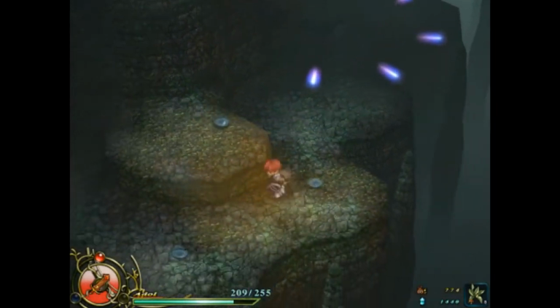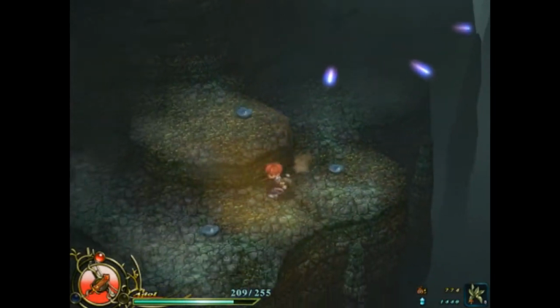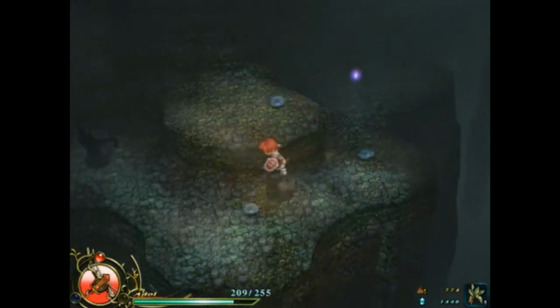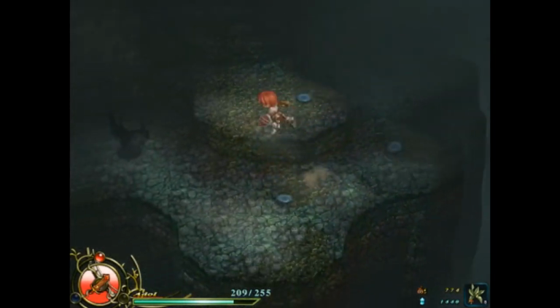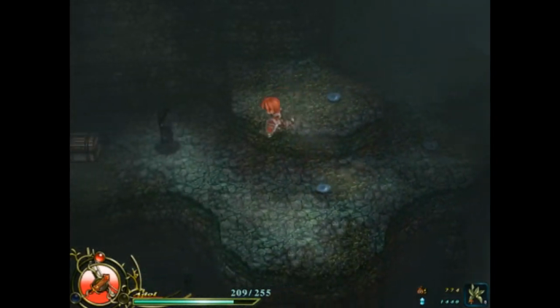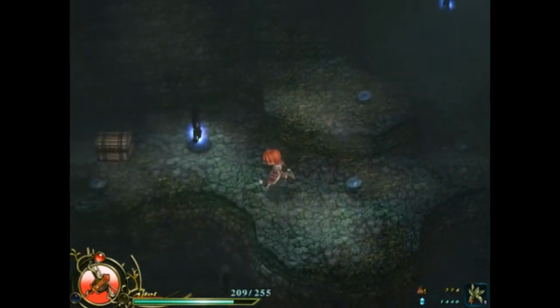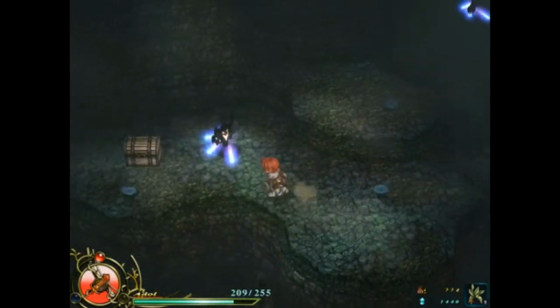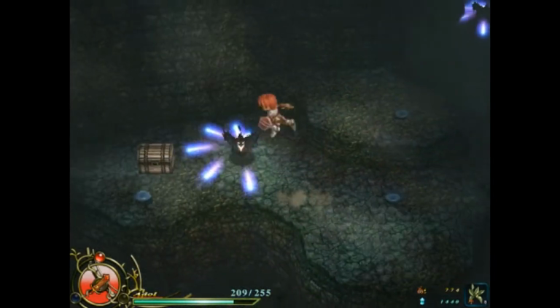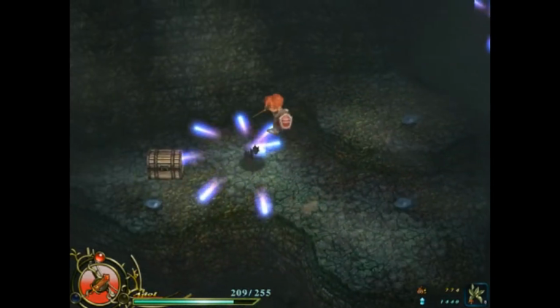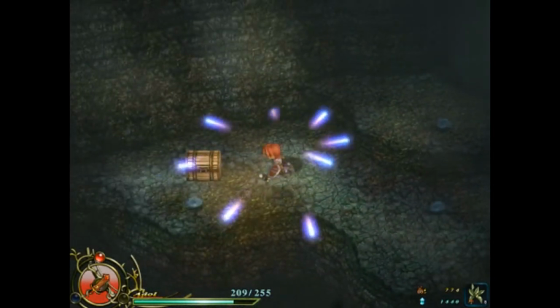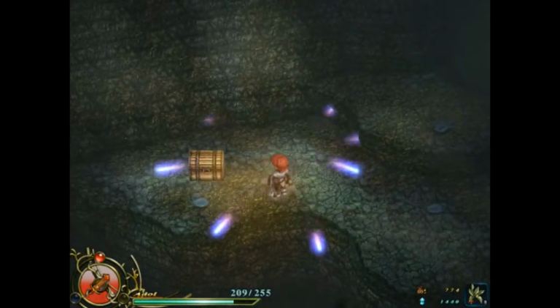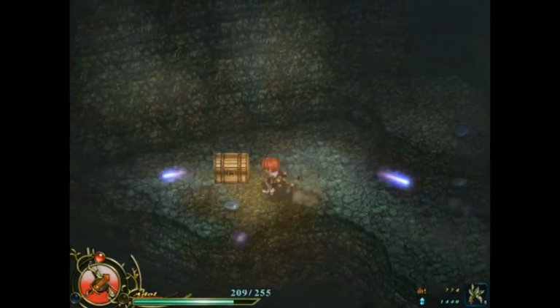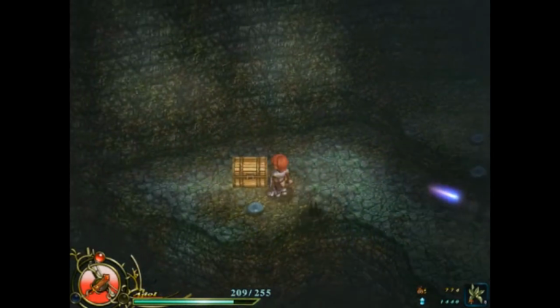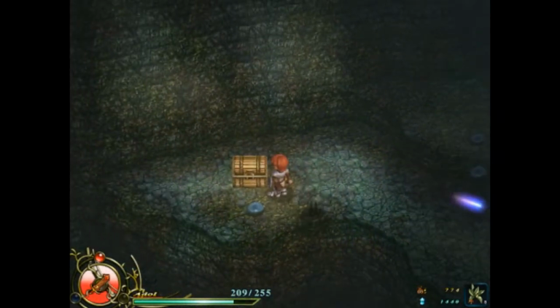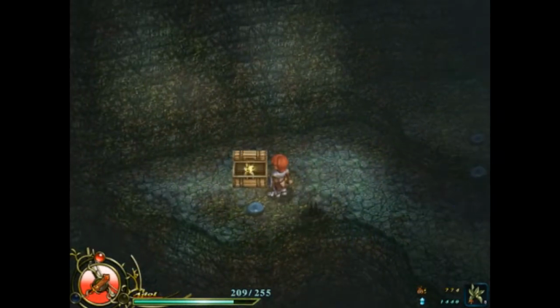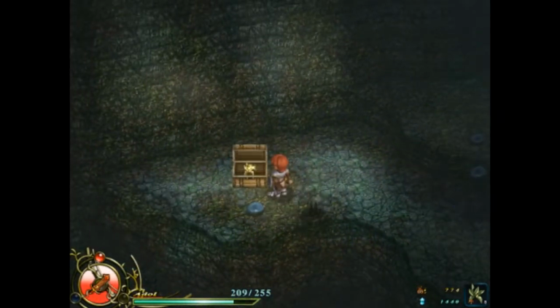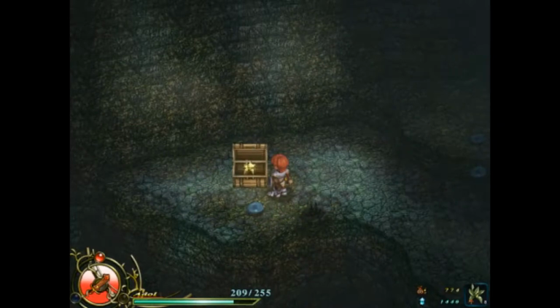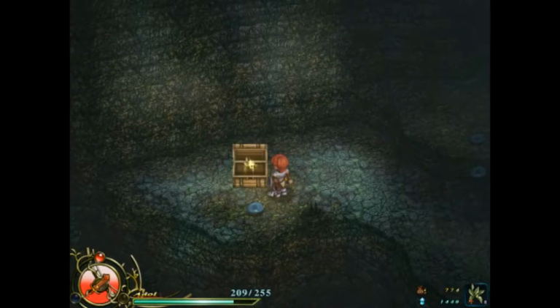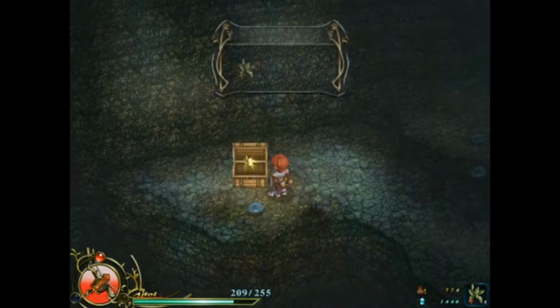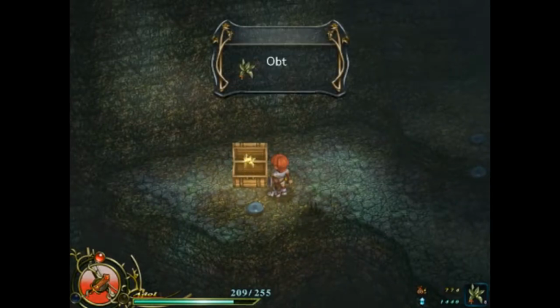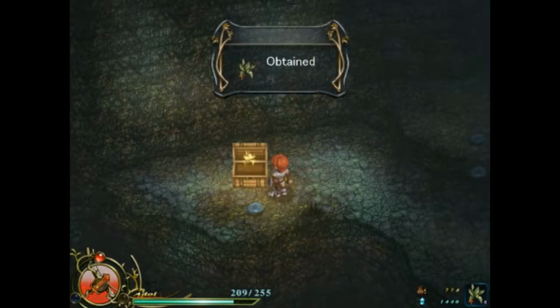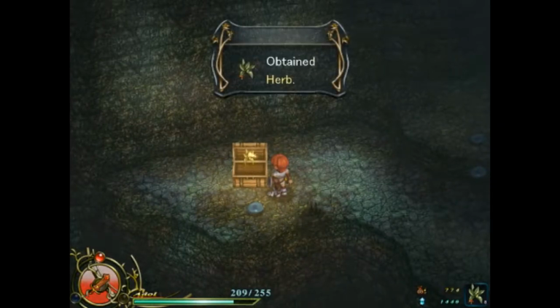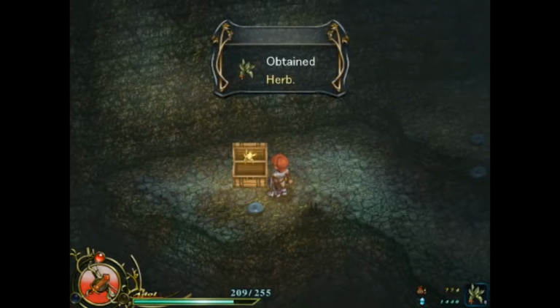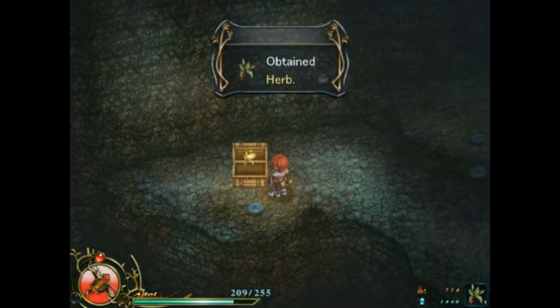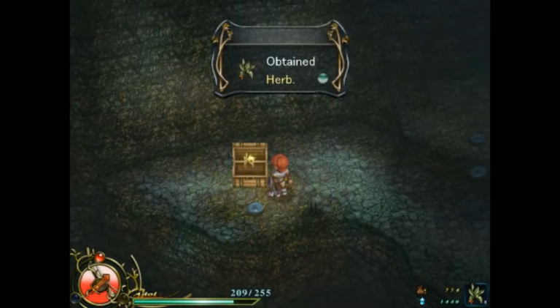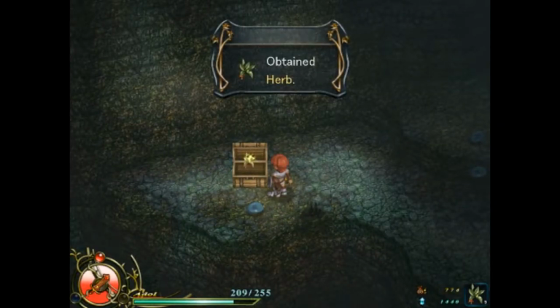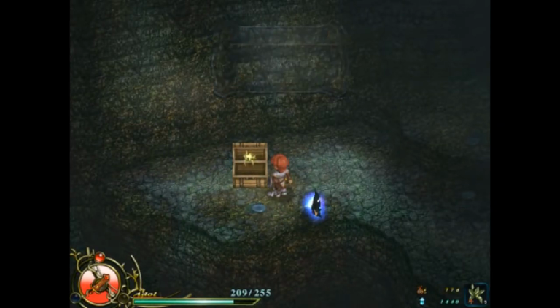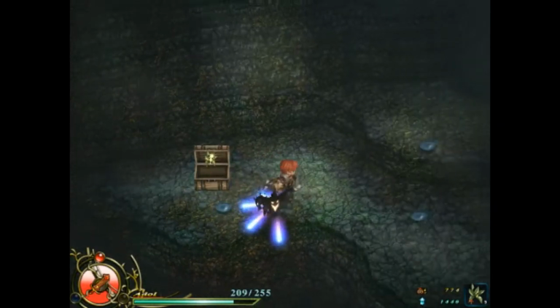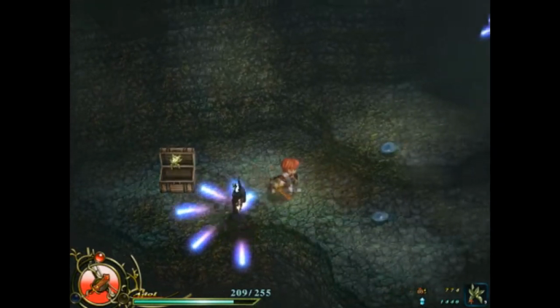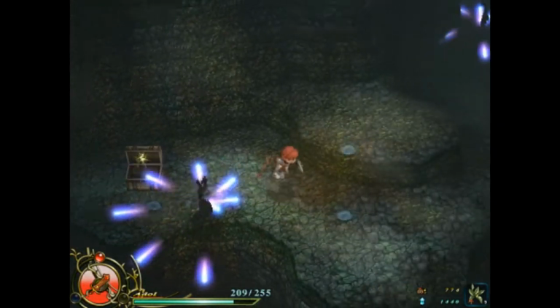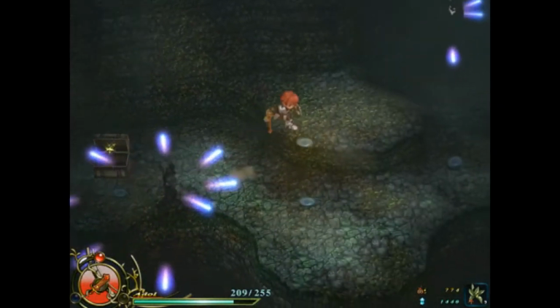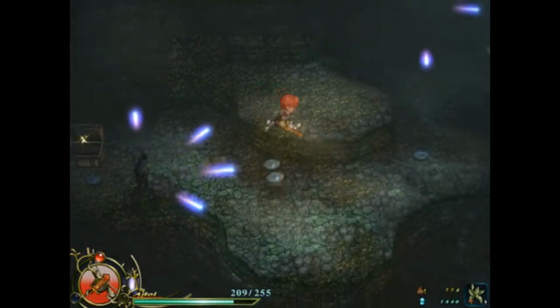We want to head out down this way, where we will find a chest containing an herb. That's why I used one.